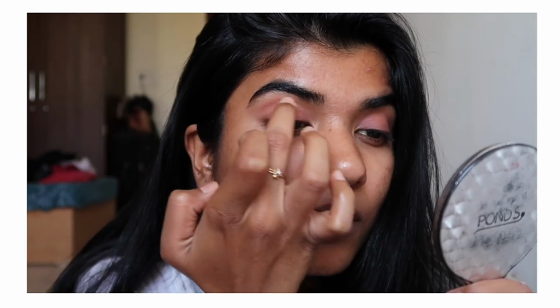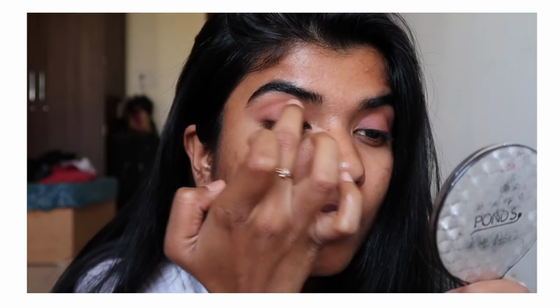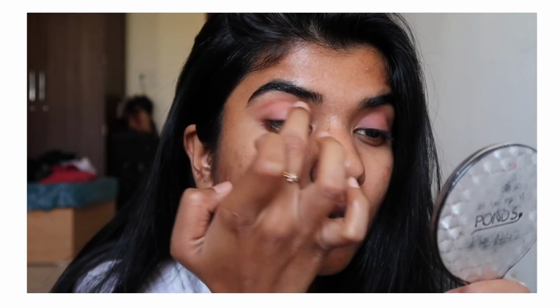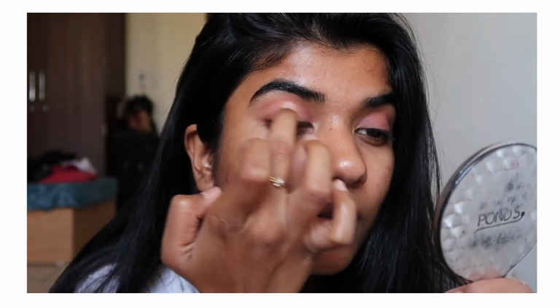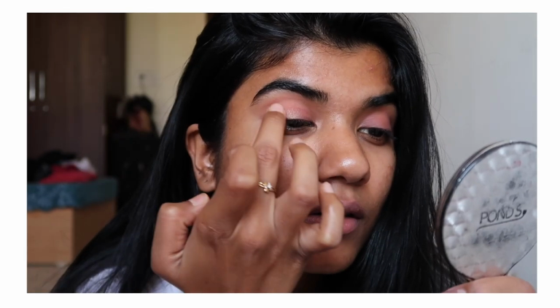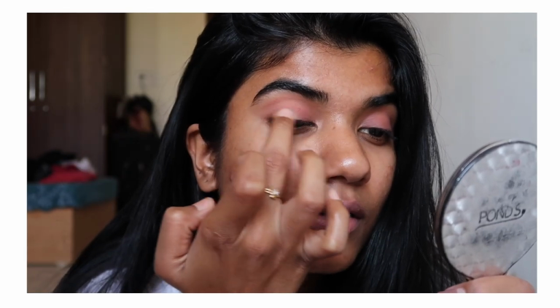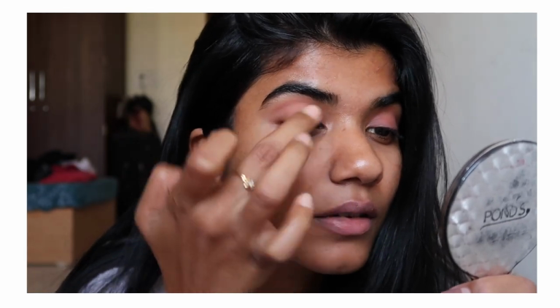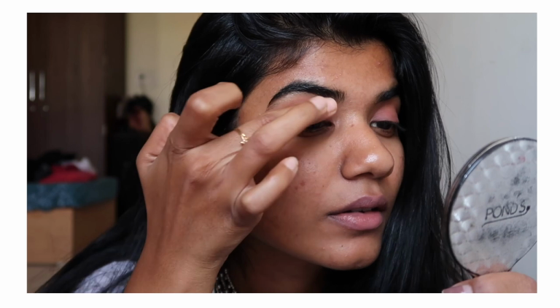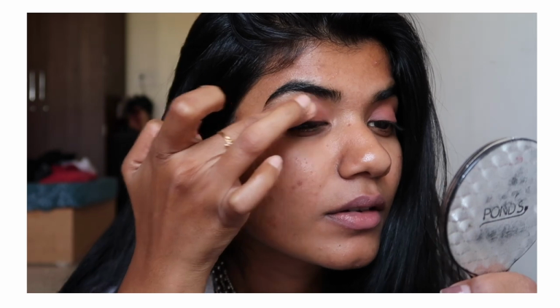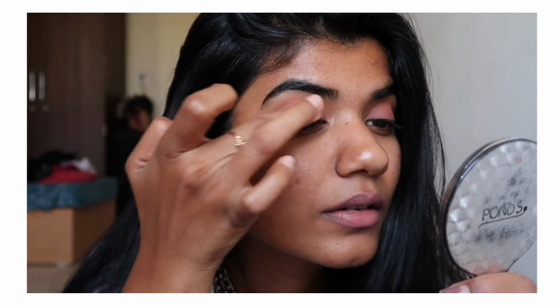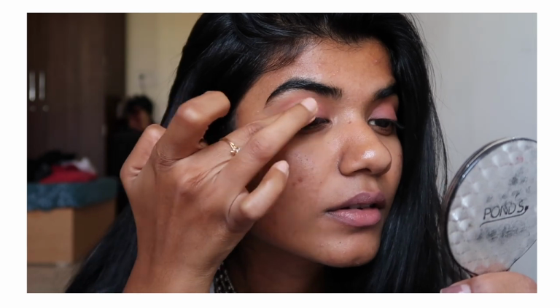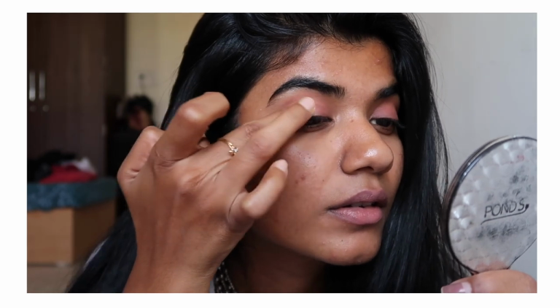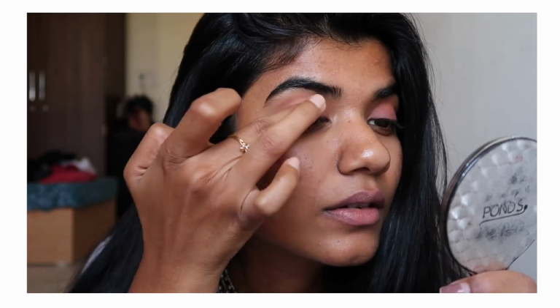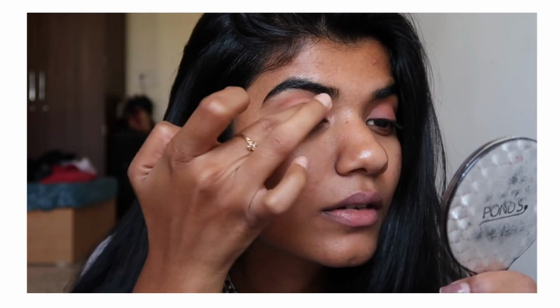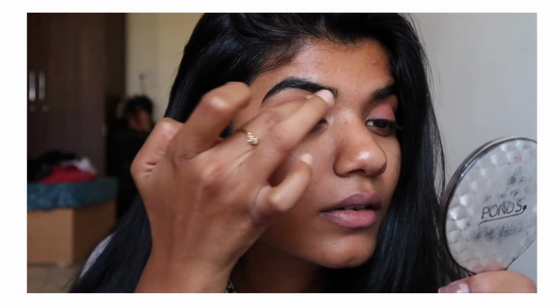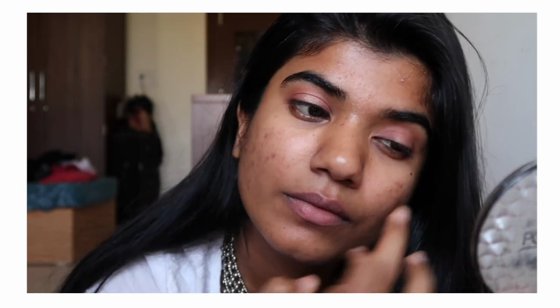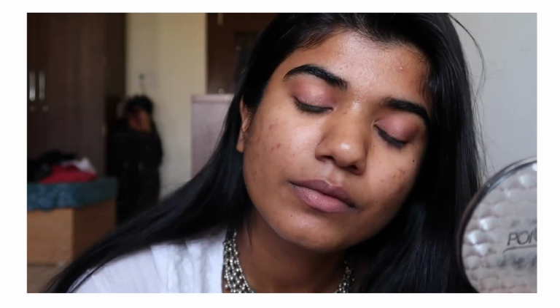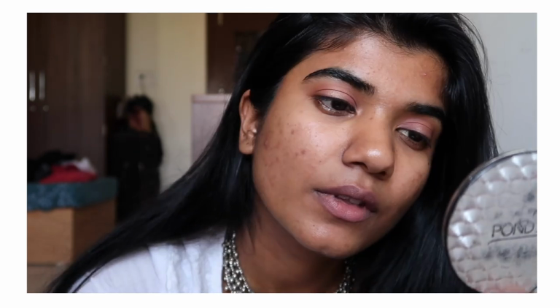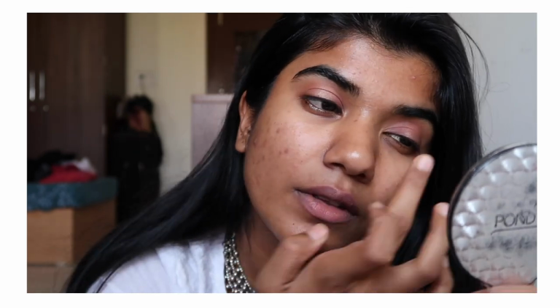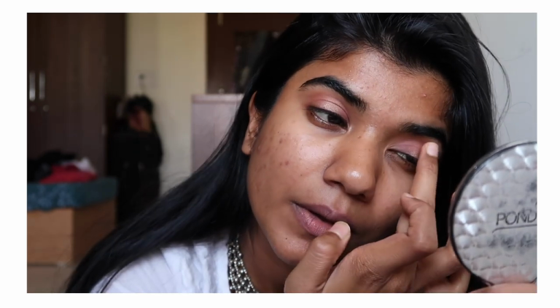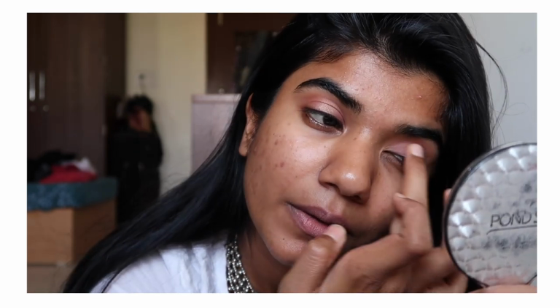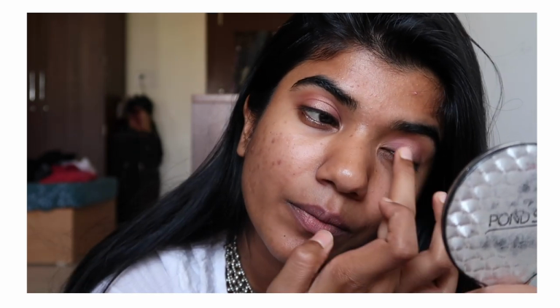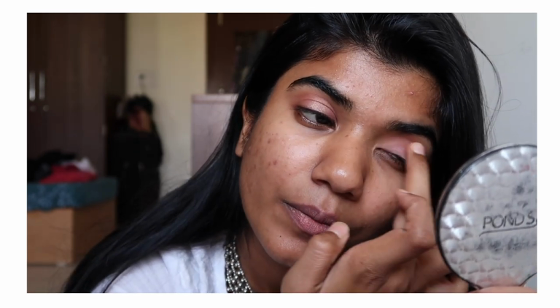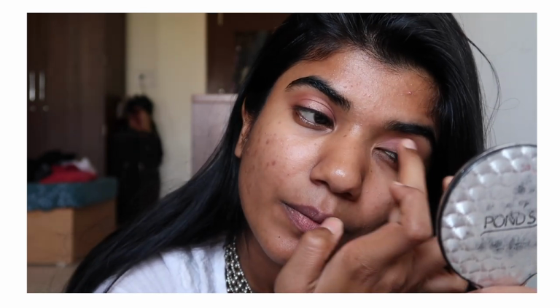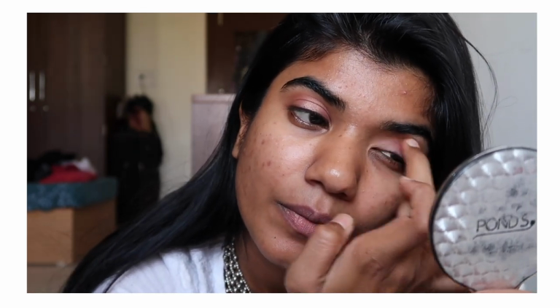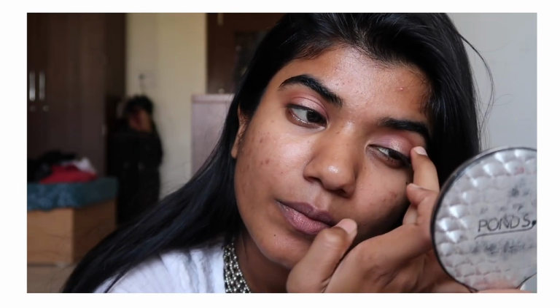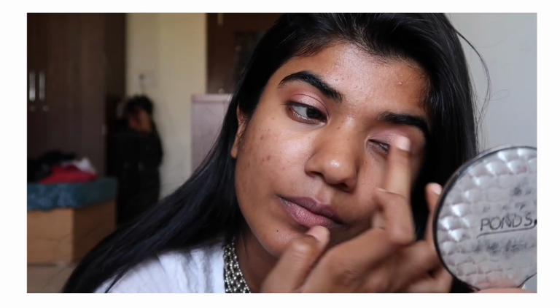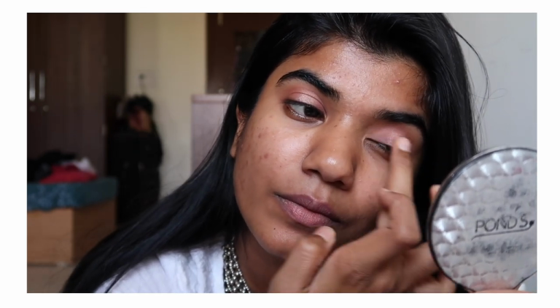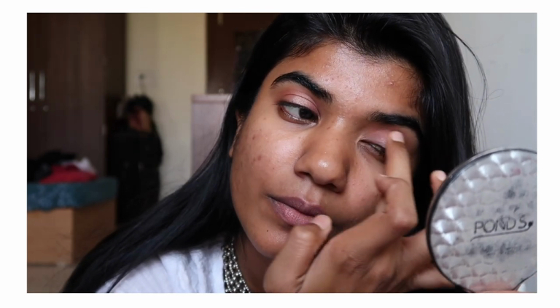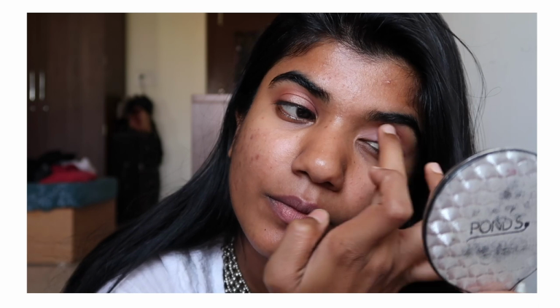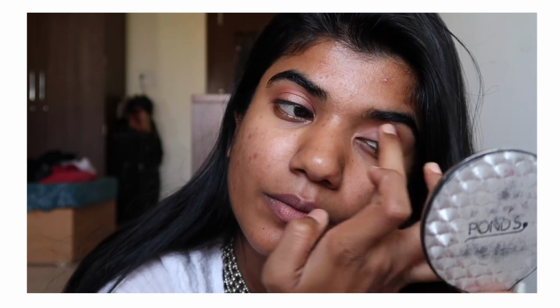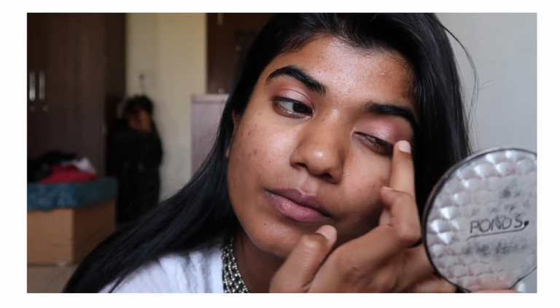I'm using the blush as my base and some highlighter just on the eyelids and on the inner corners of my eyes. As you can see, we don't really need an eyeshadow palette here to do the eyes.